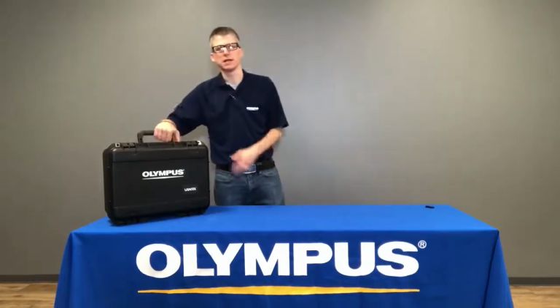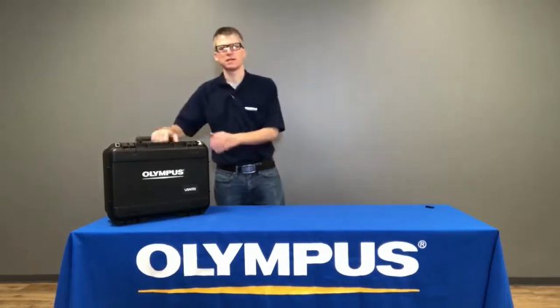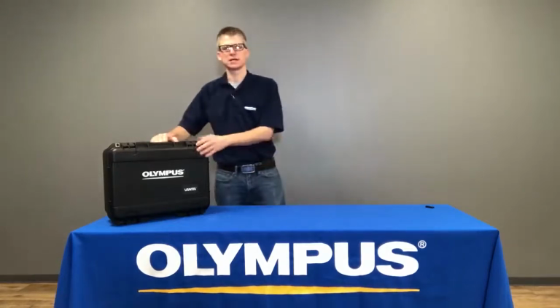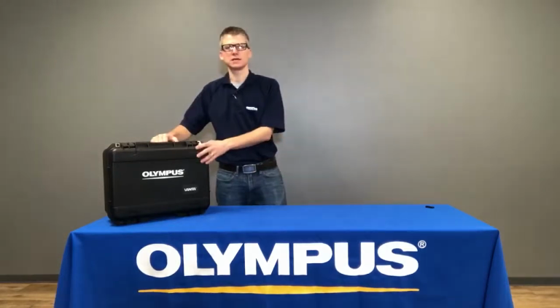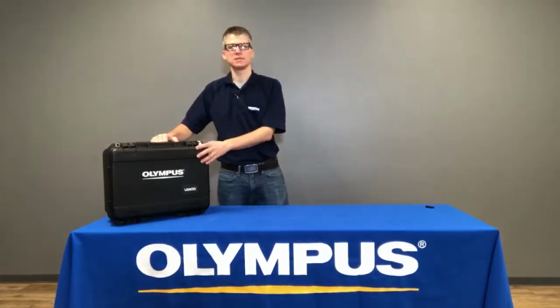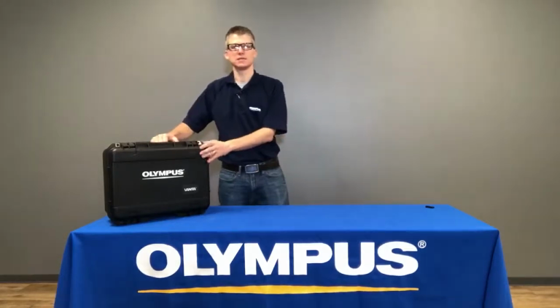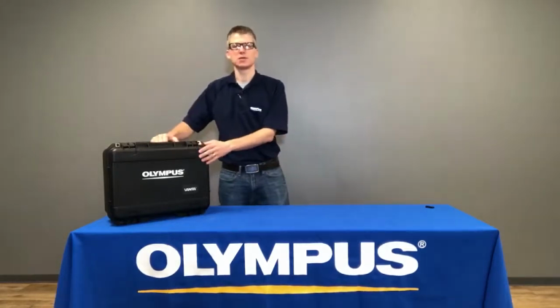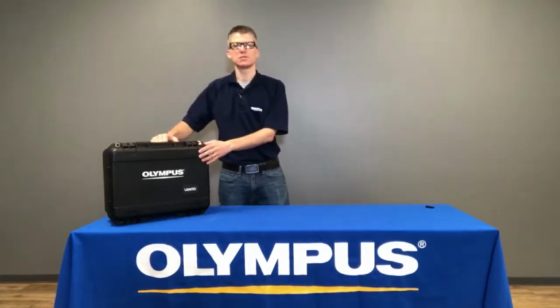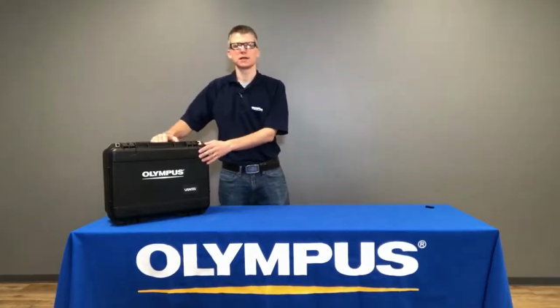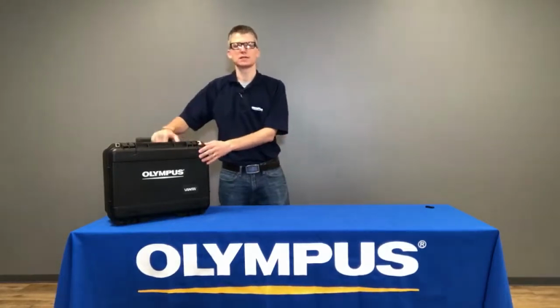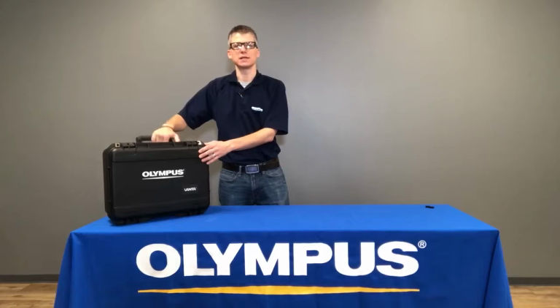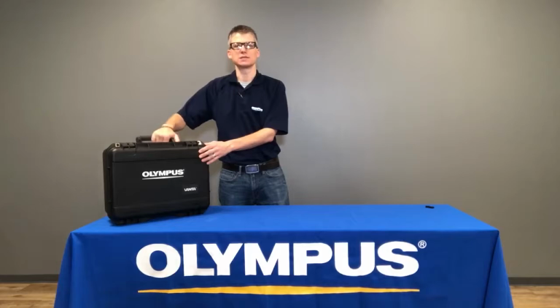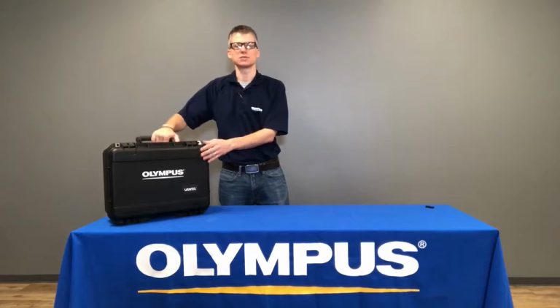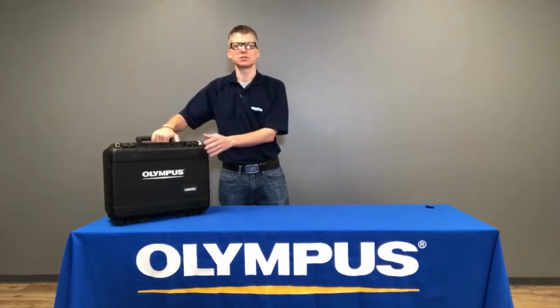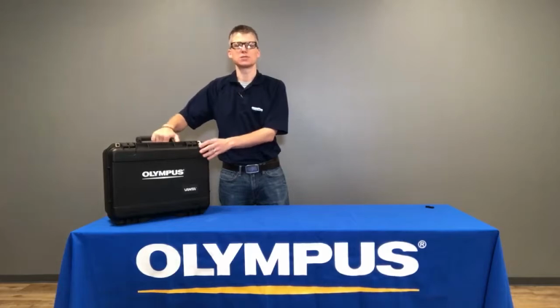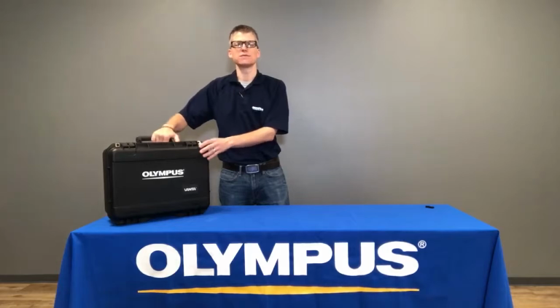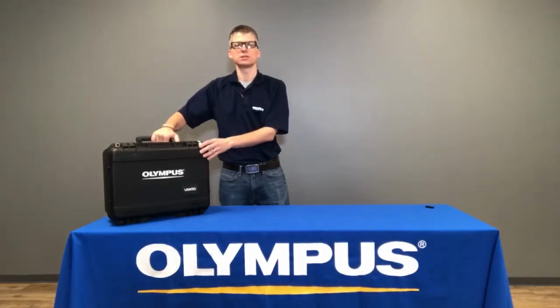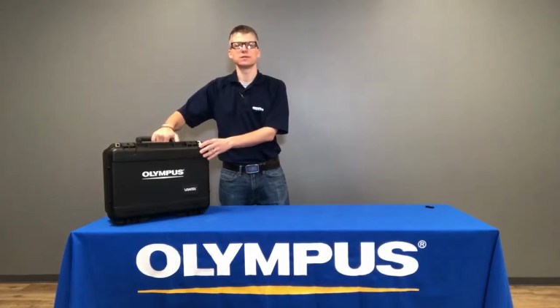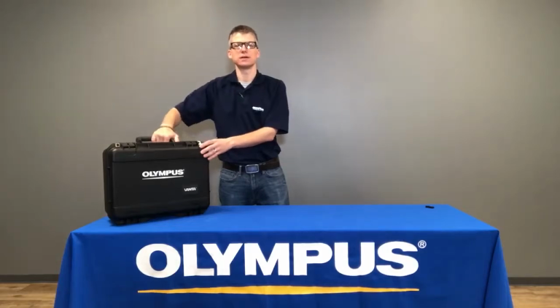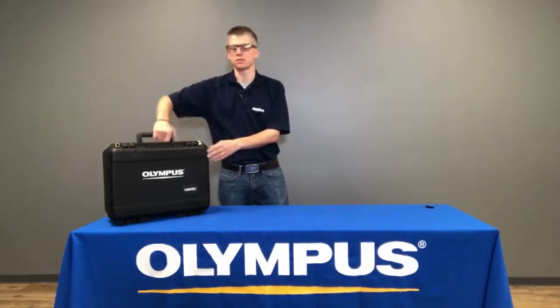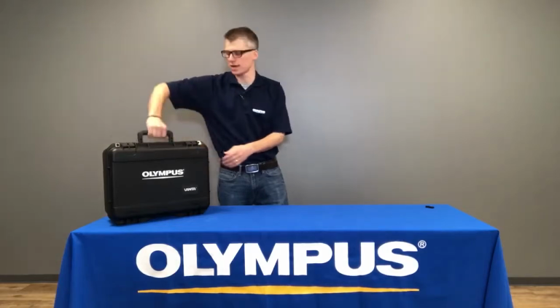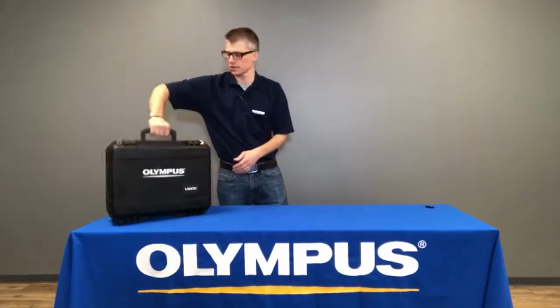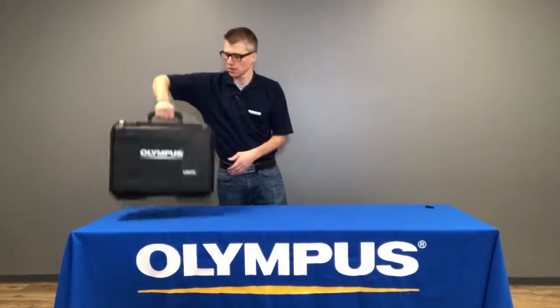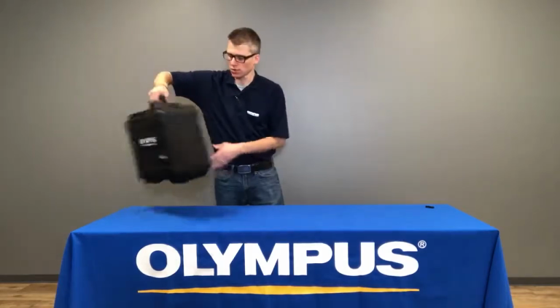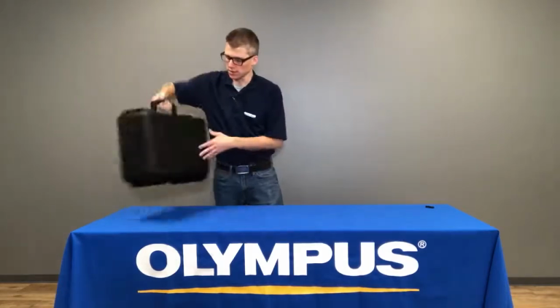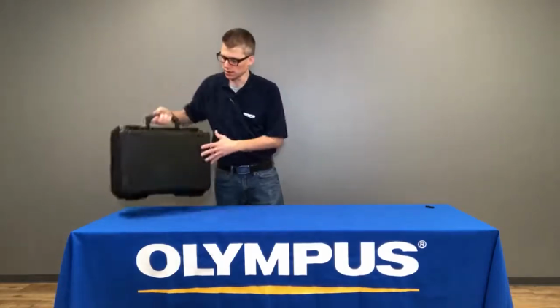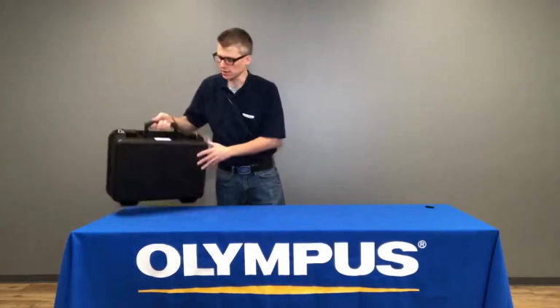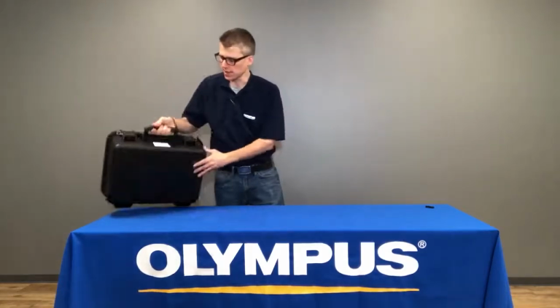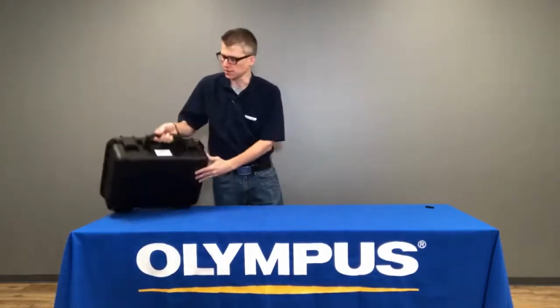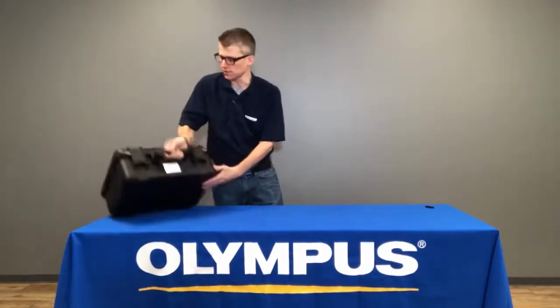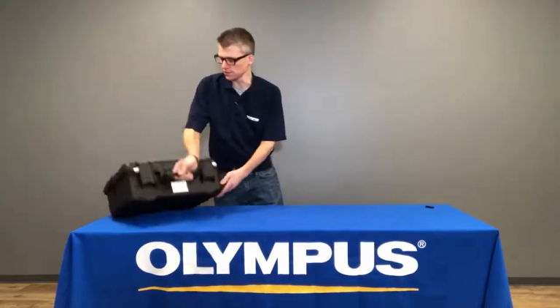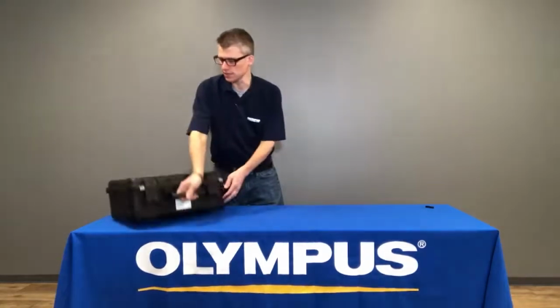The Vanta comes in these hardened ruggedized cases, which is great for shipping the Vanta around or carrying the Vanta out to the field site.